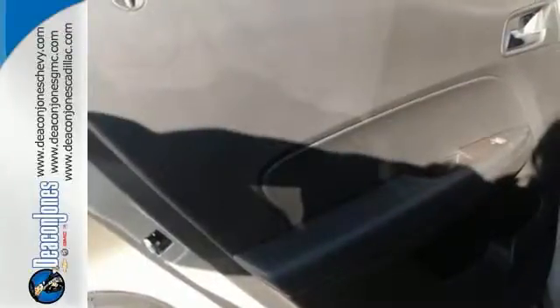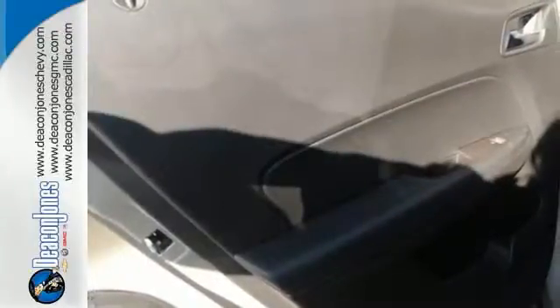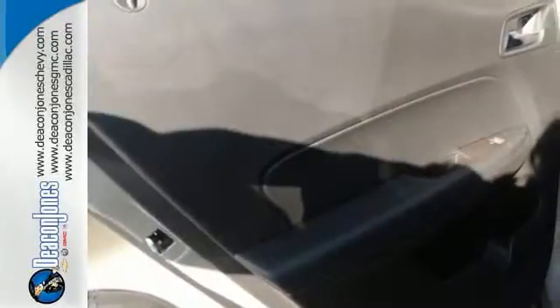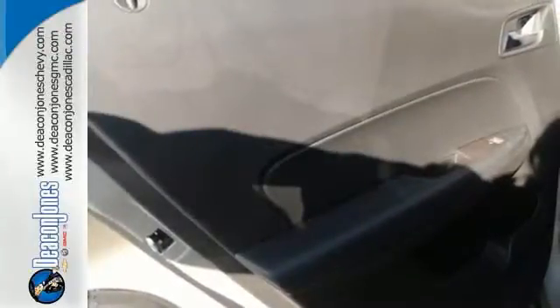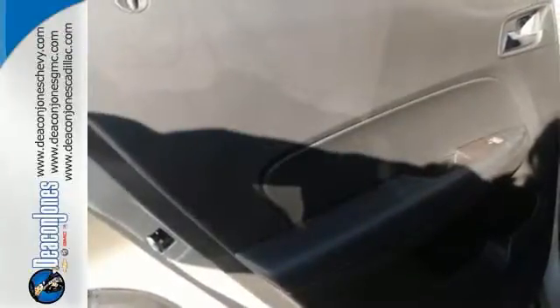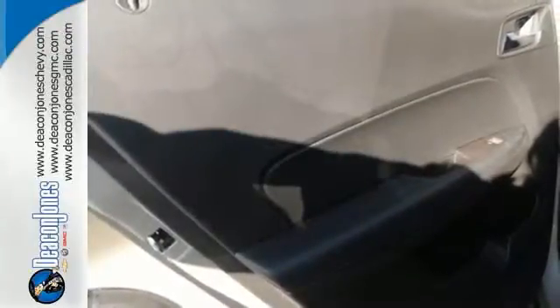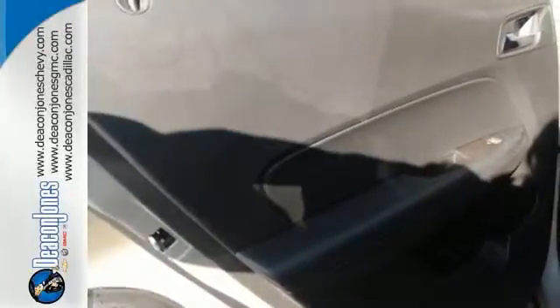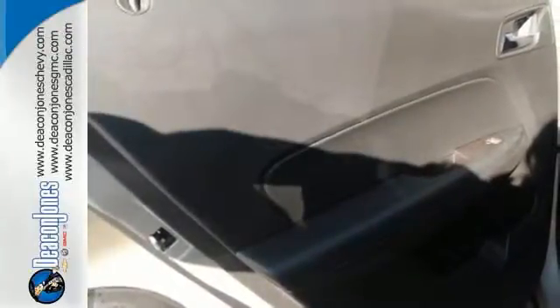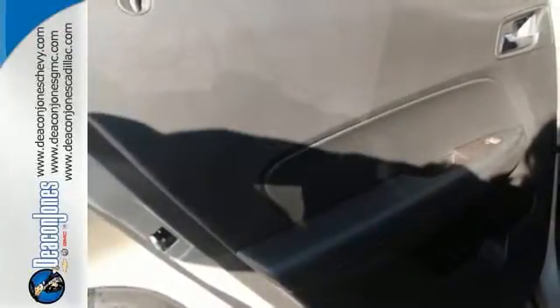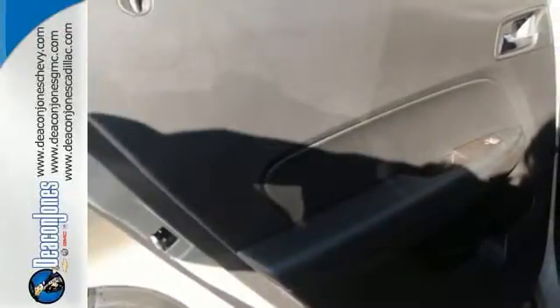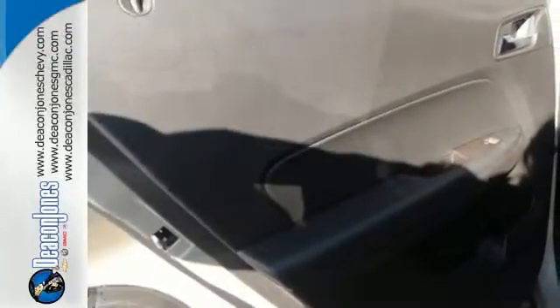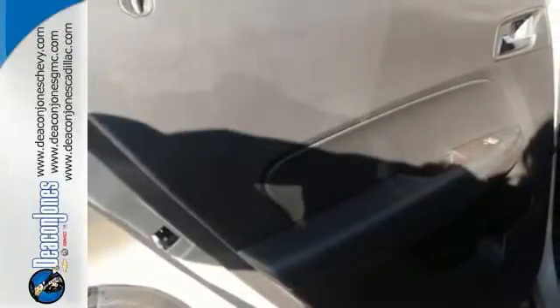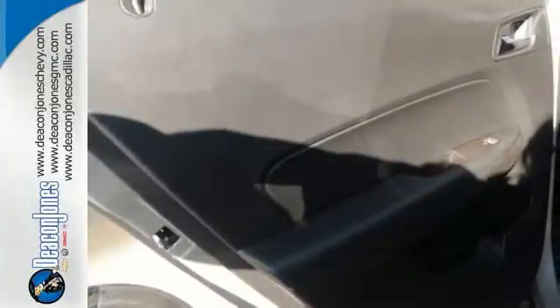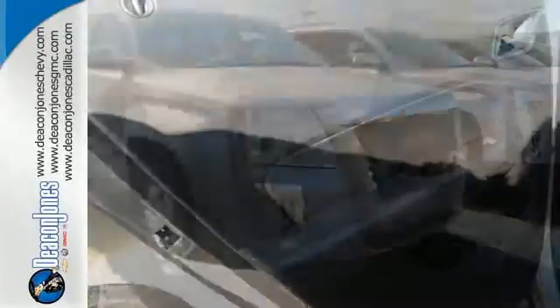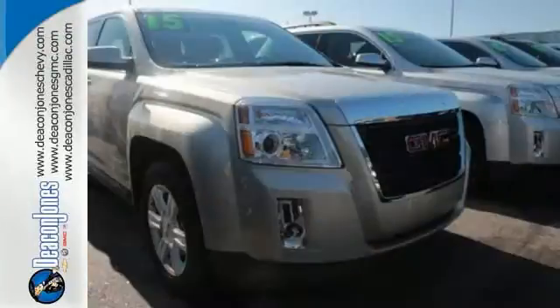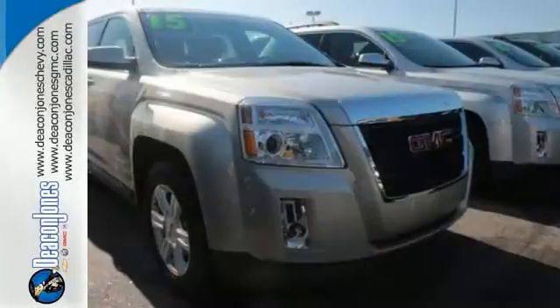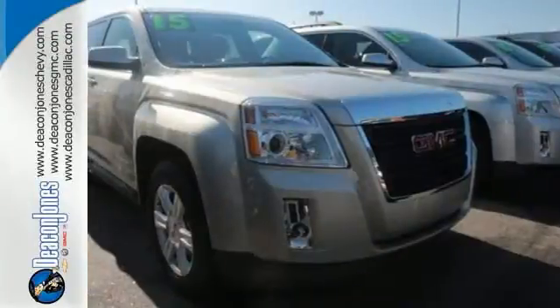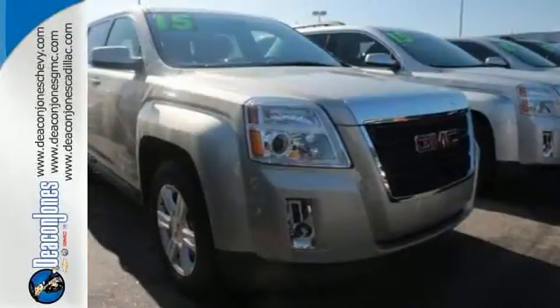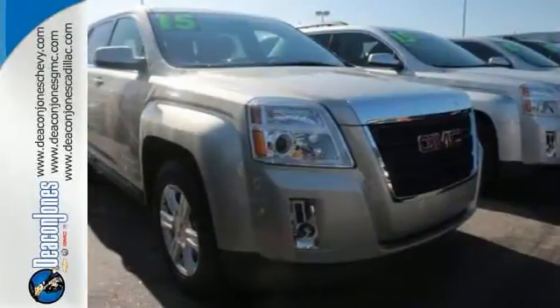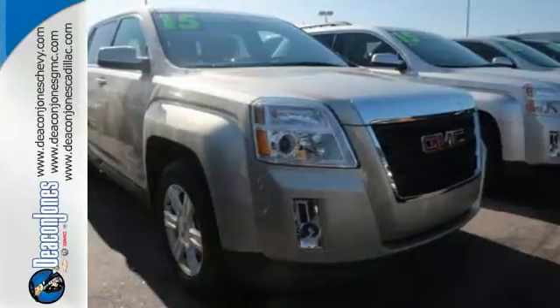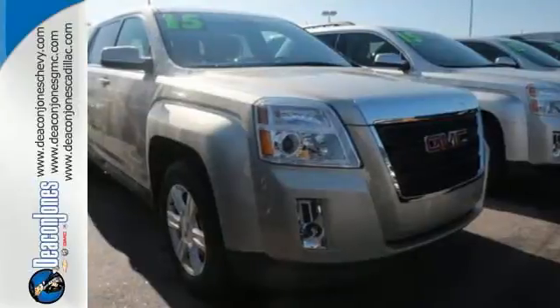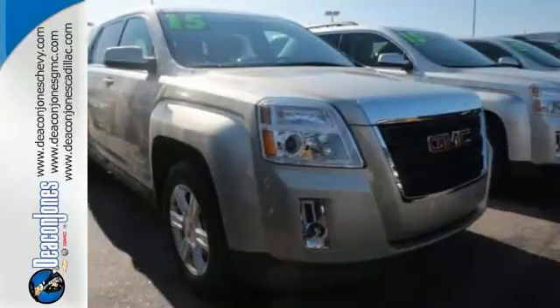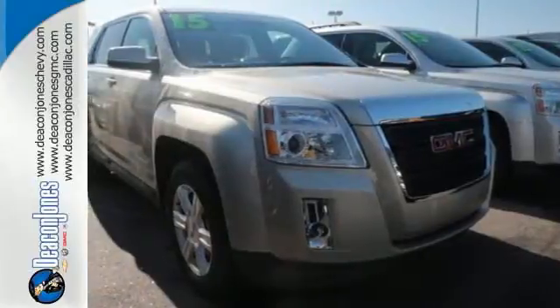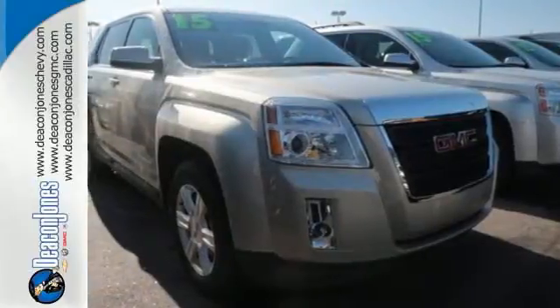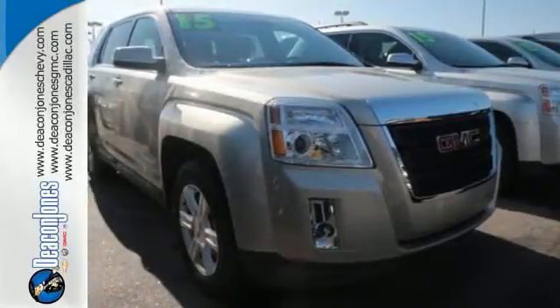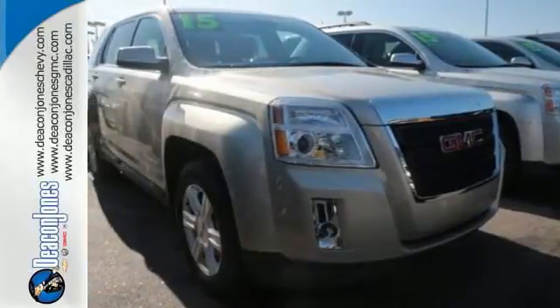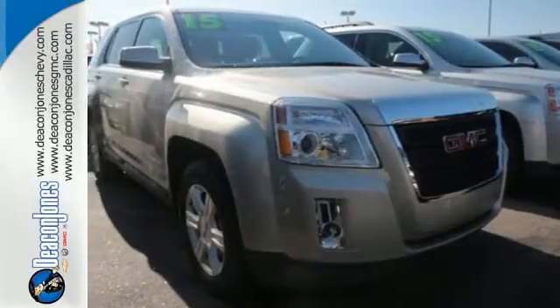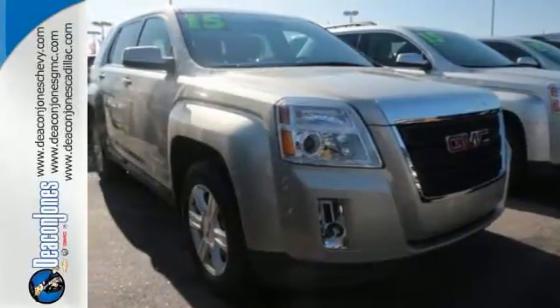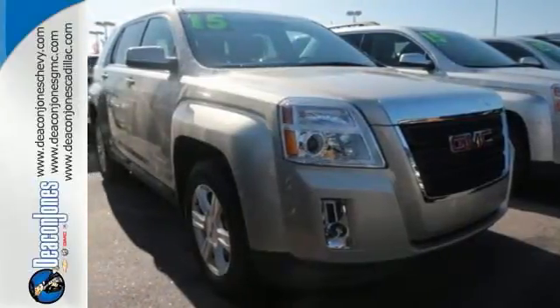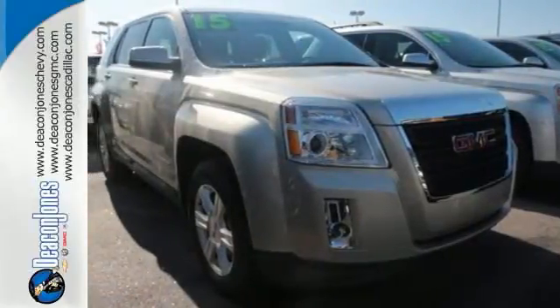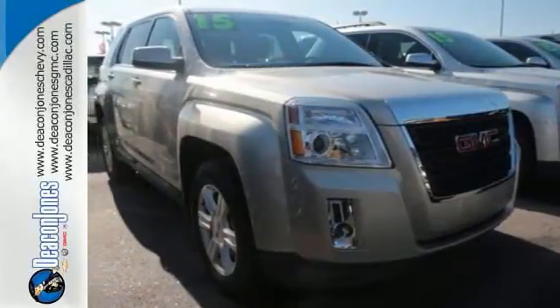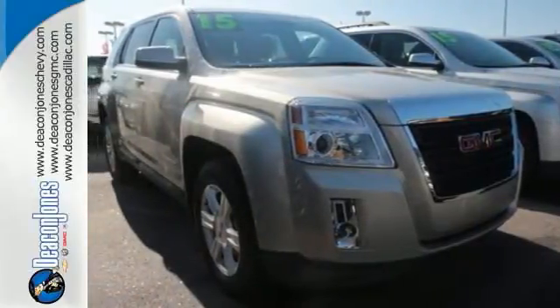It's a top choice for you and your passengers. Stop in today and take it for a test drive.